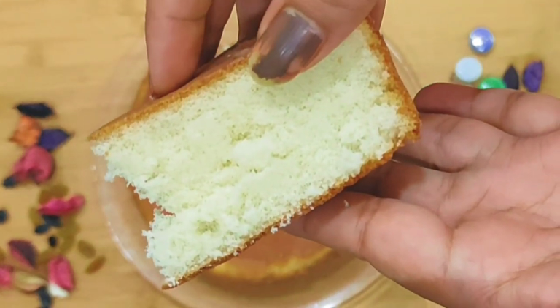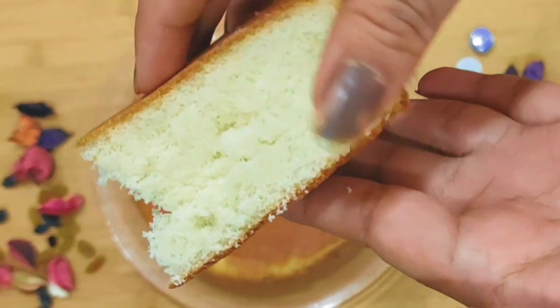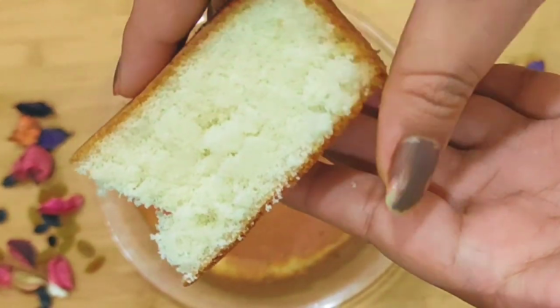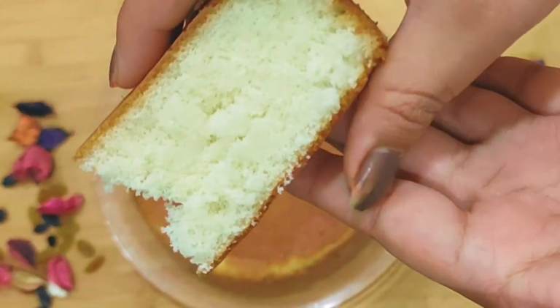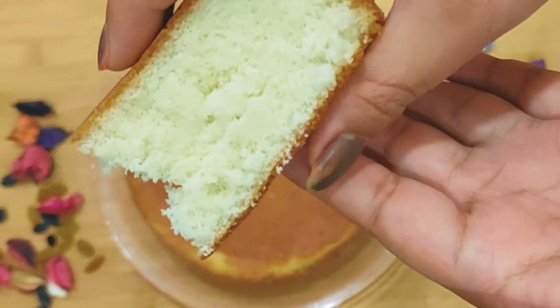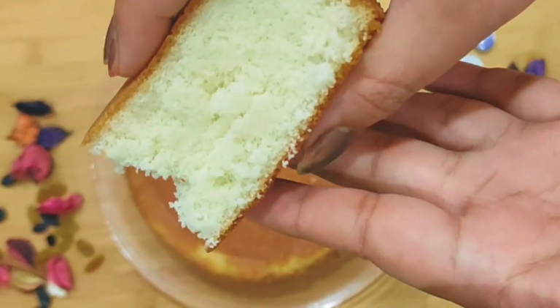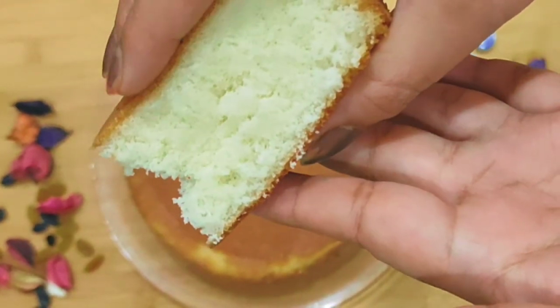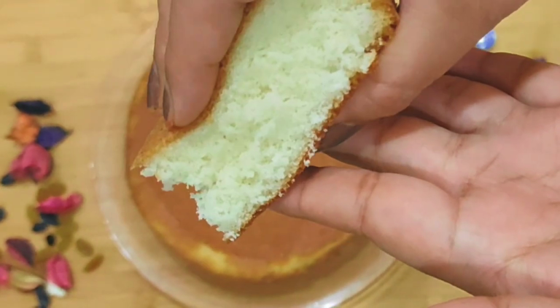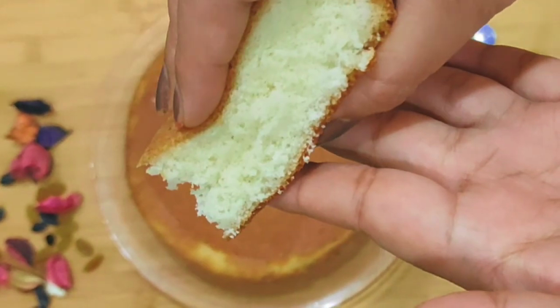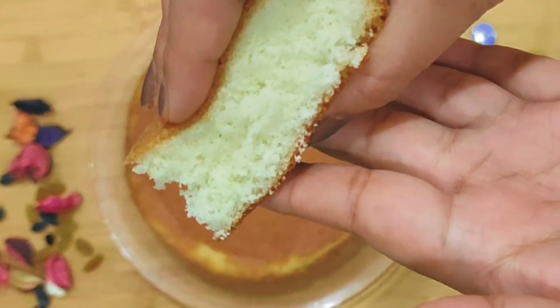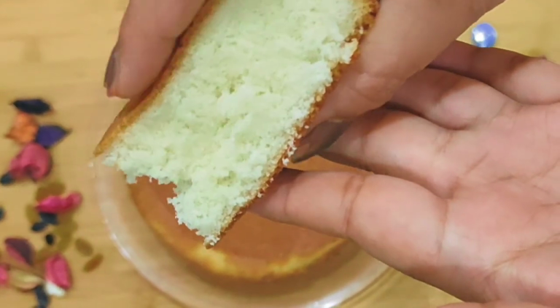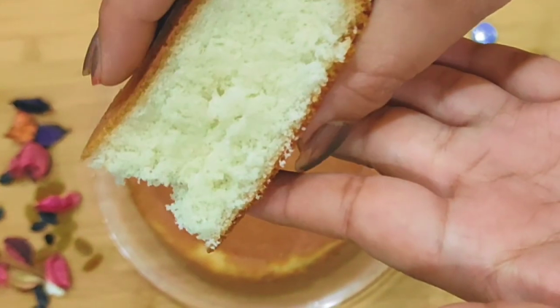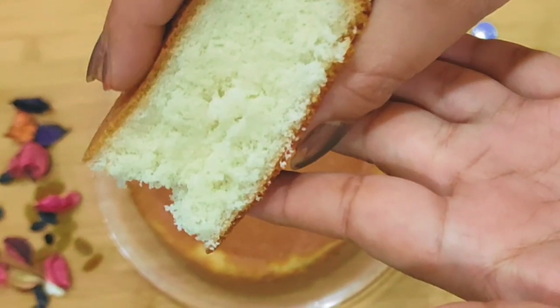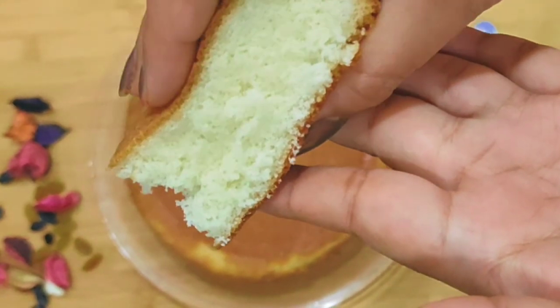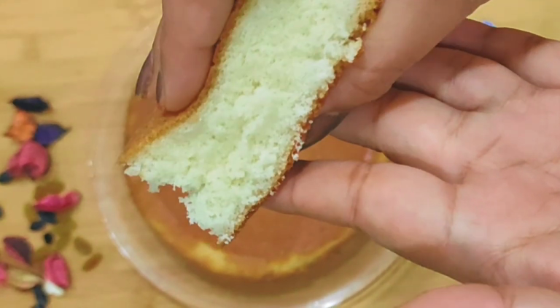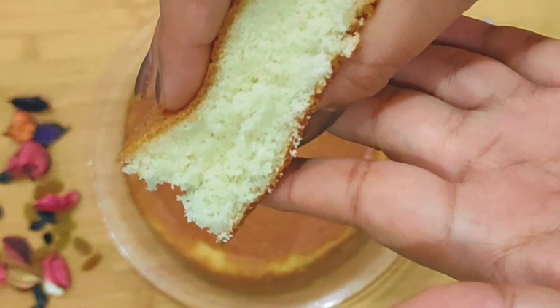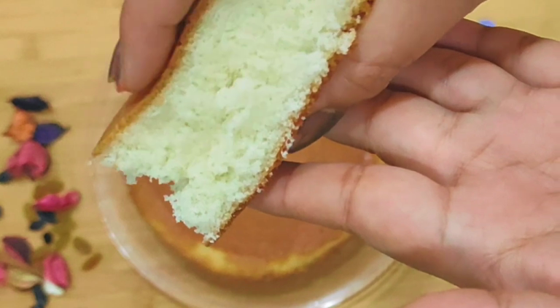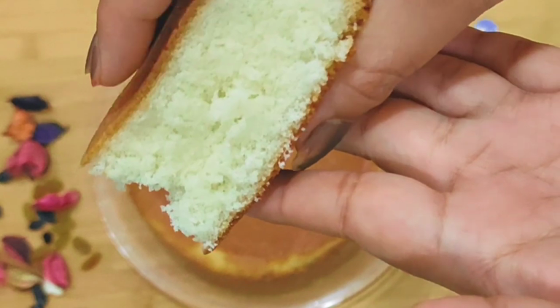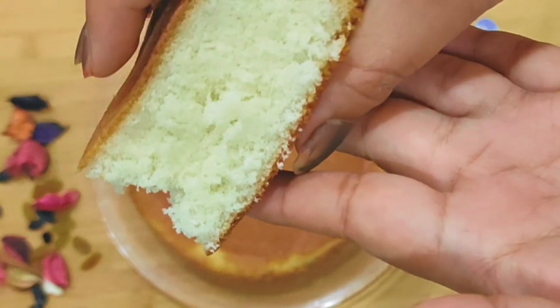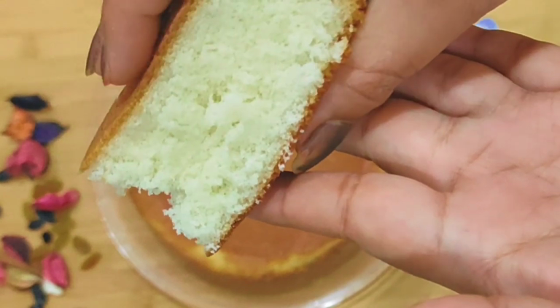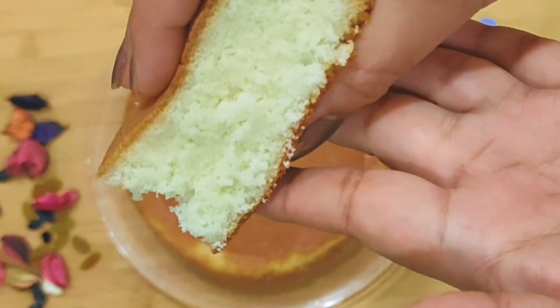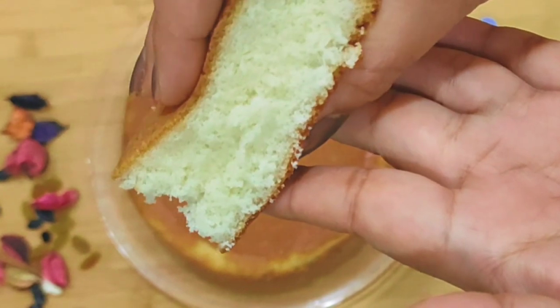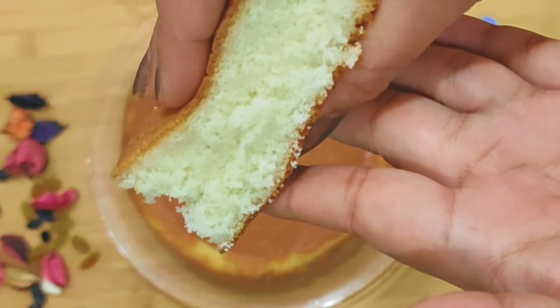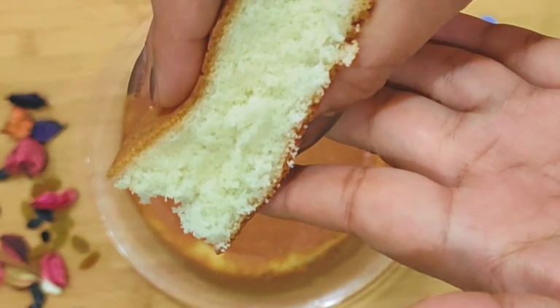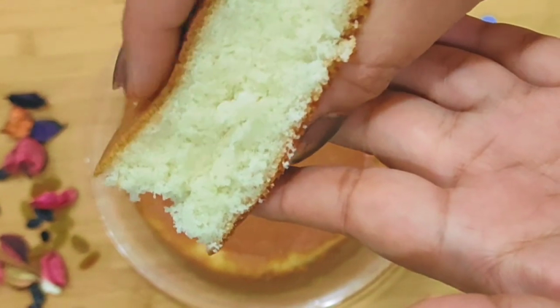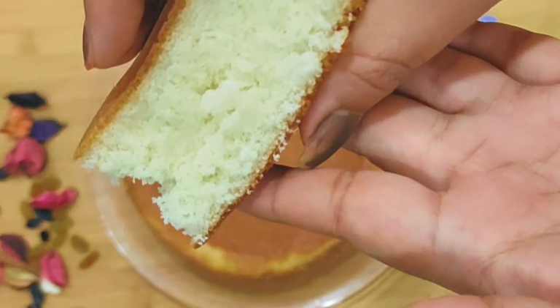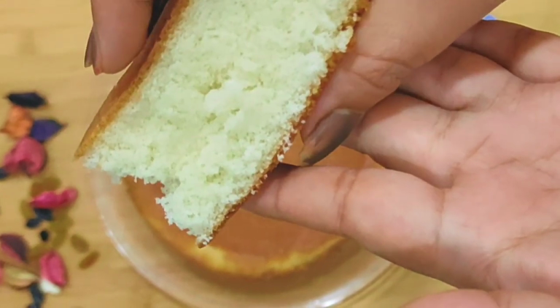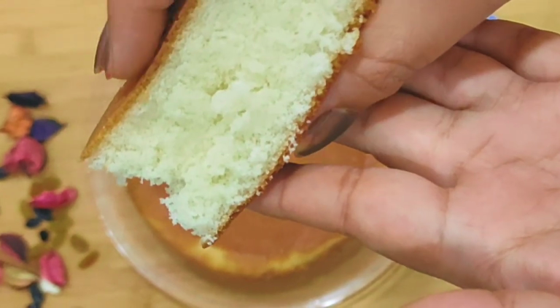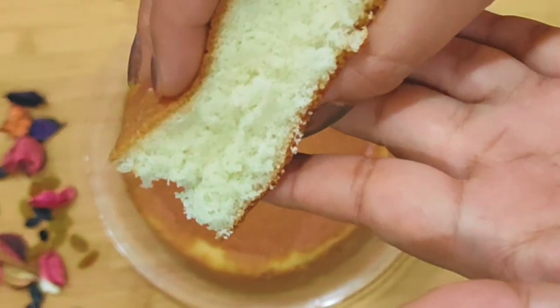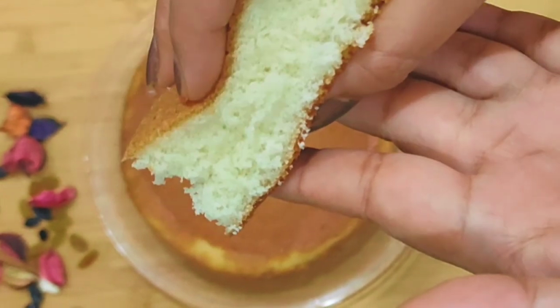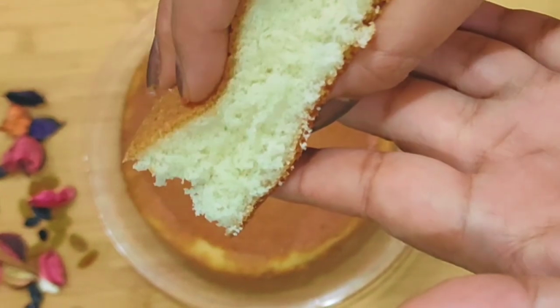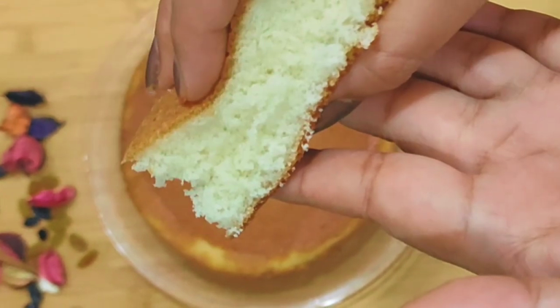Hey guys, welcome back to my channel. I am Sarnit and you are watching Korki Klan. I hope you all are doing good.